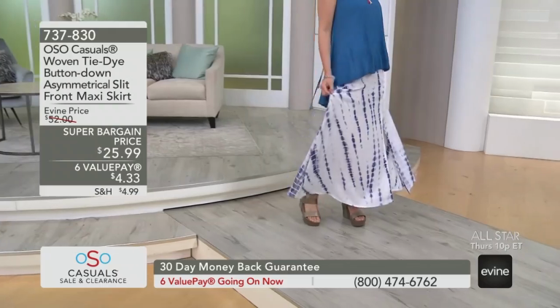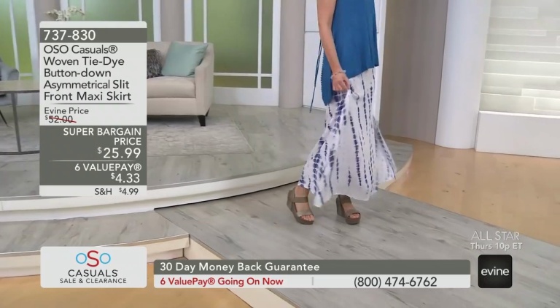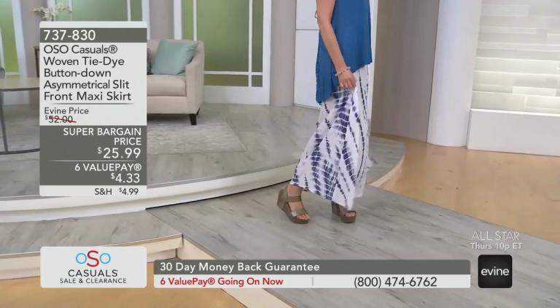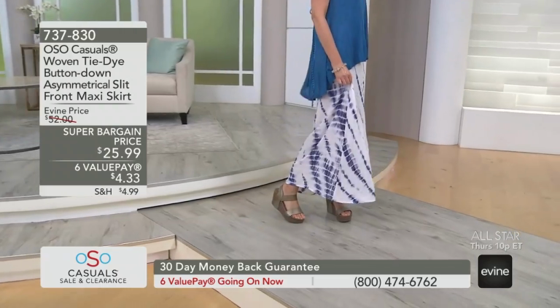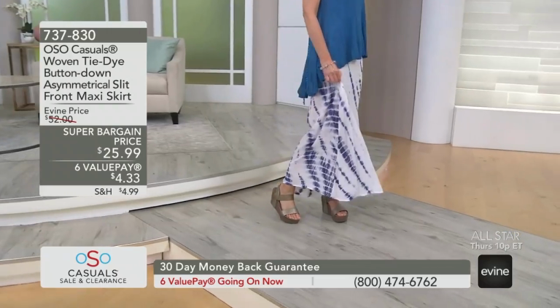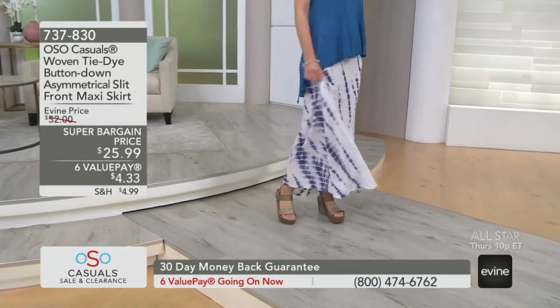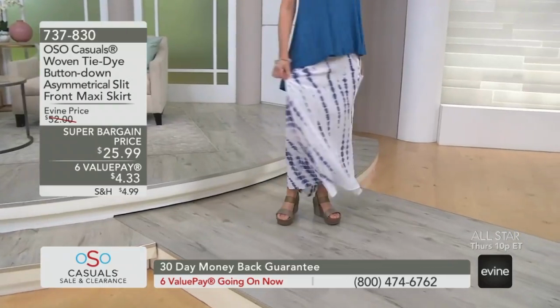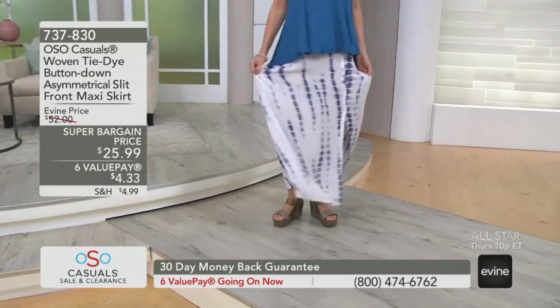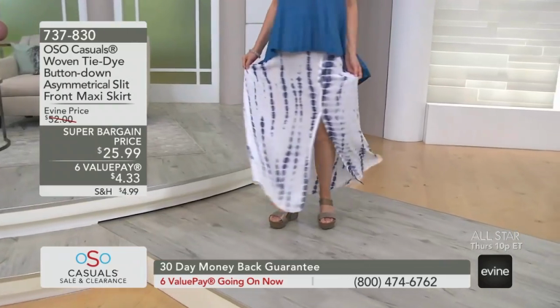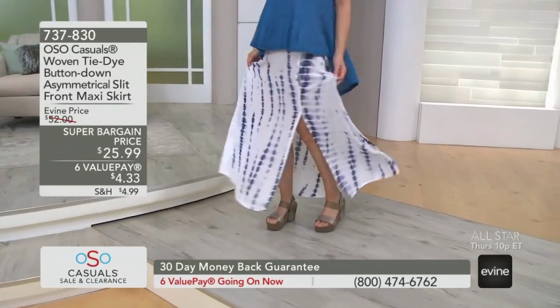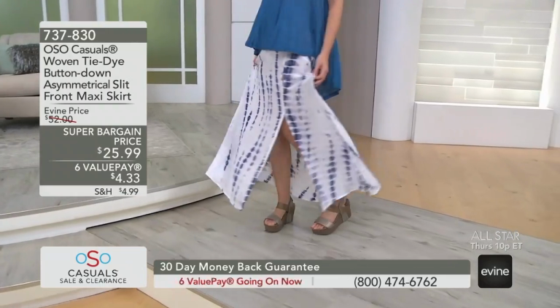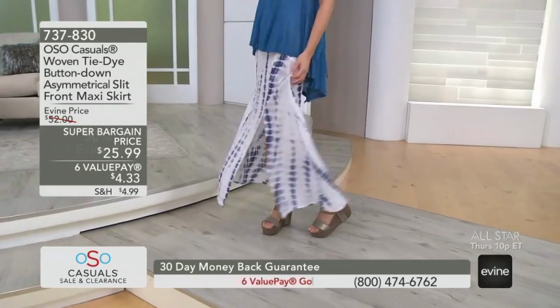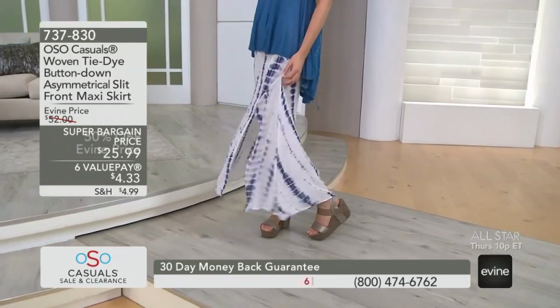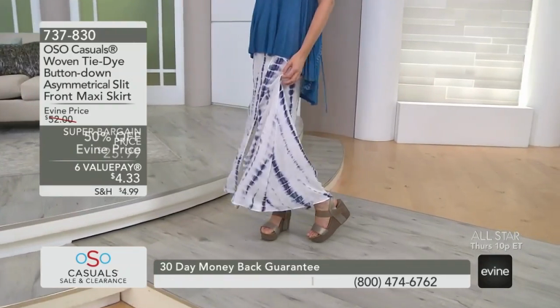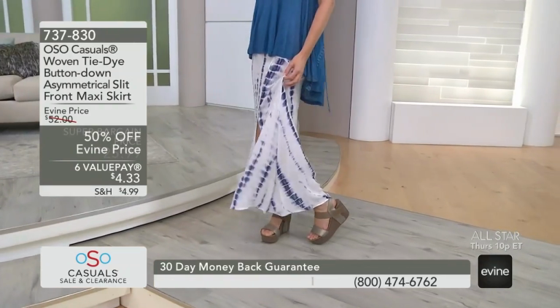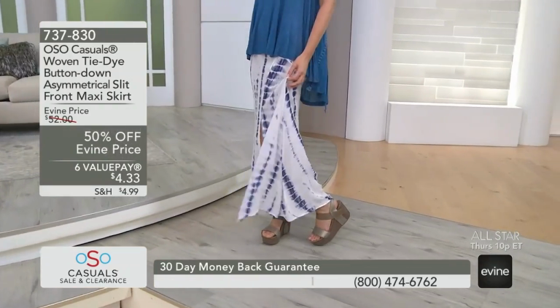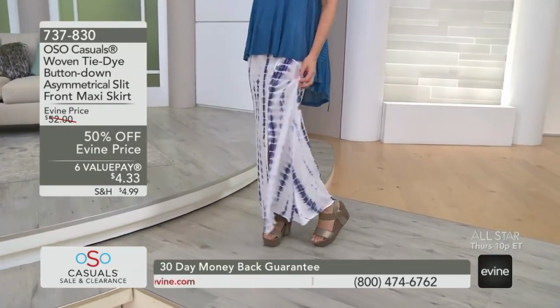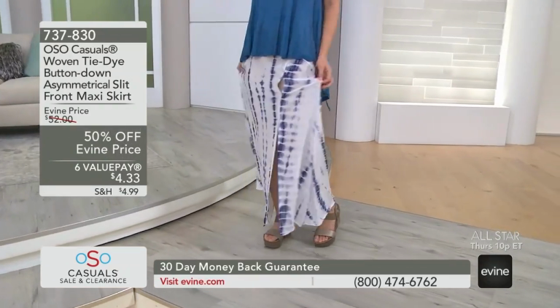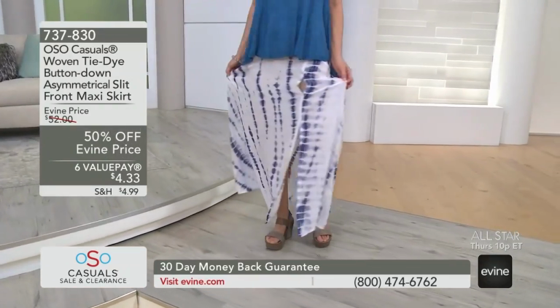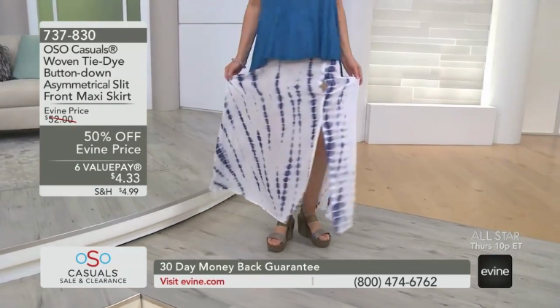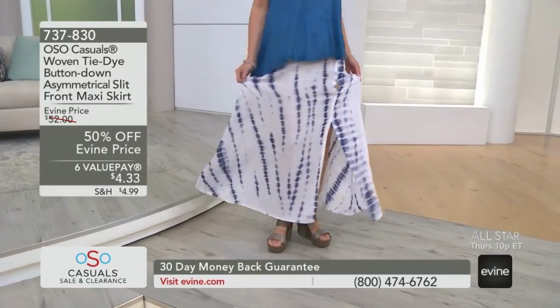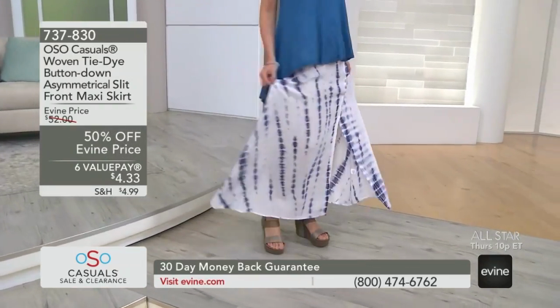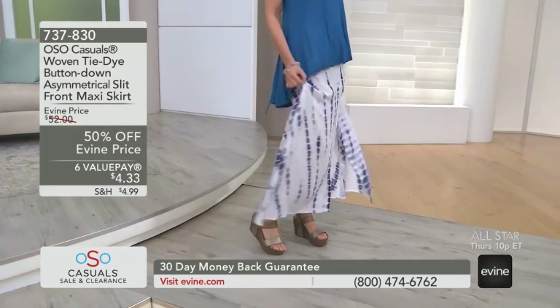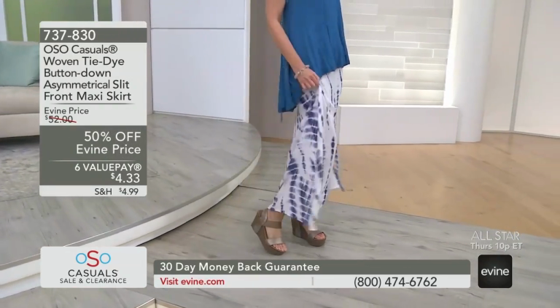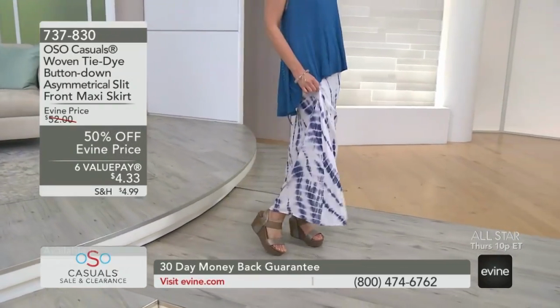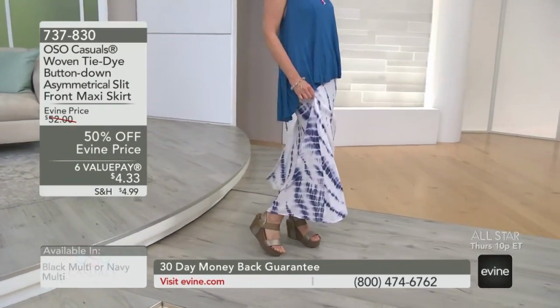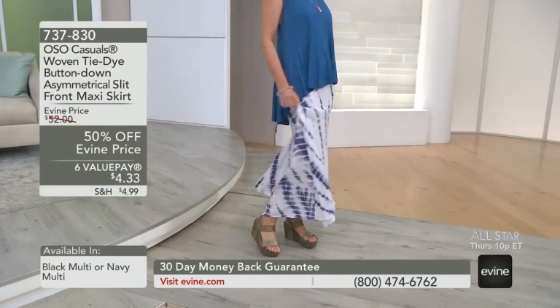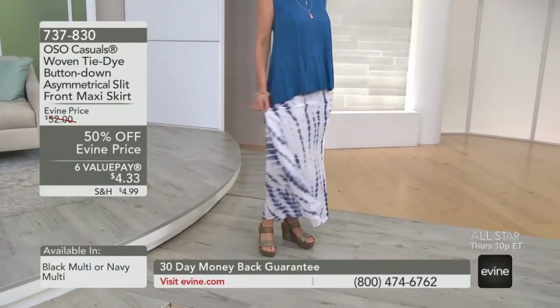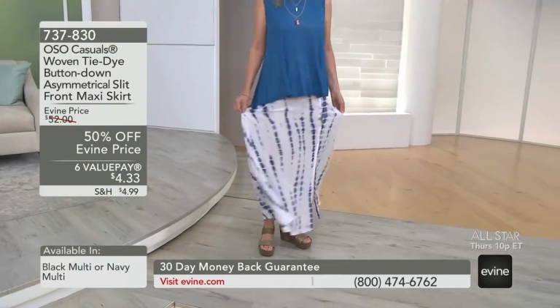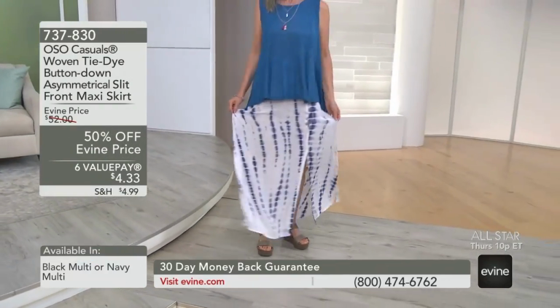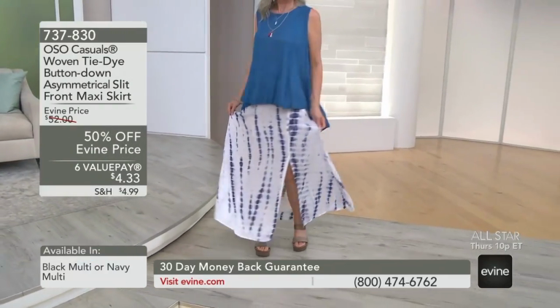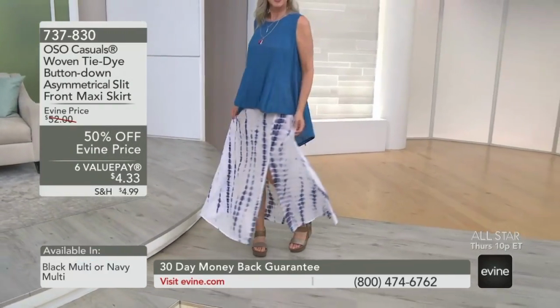It's a maxi — max and a relaxer, a relaxy skirt. Yeah, it is. It's actually called a maxi skirt.